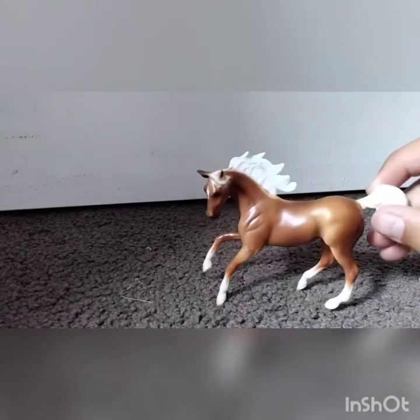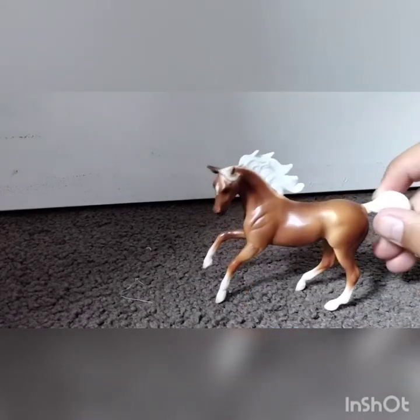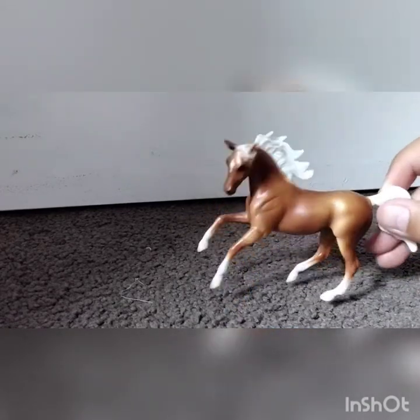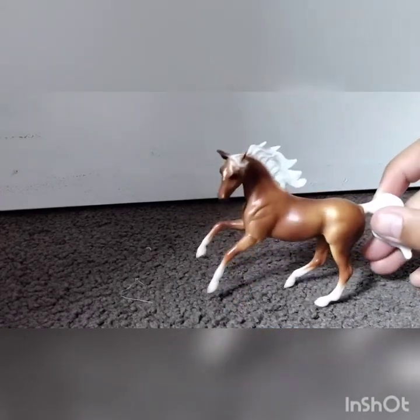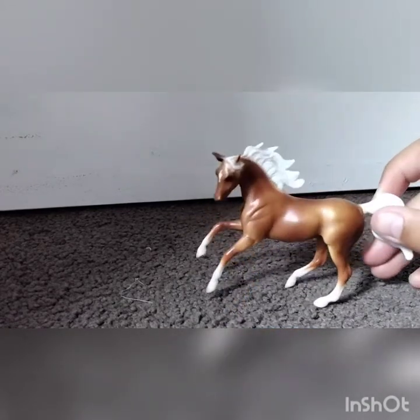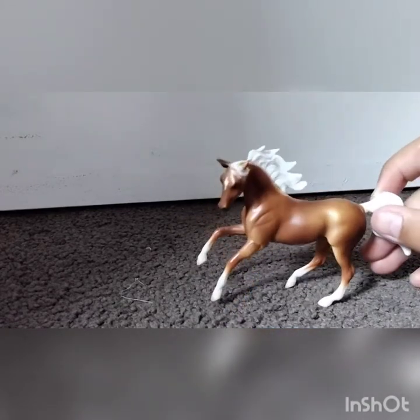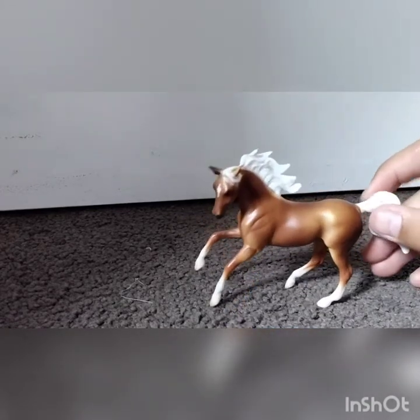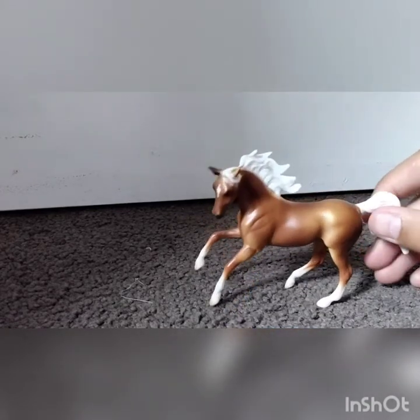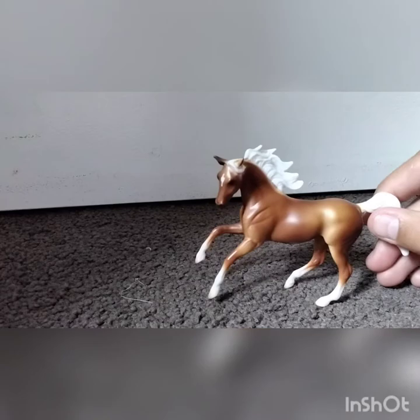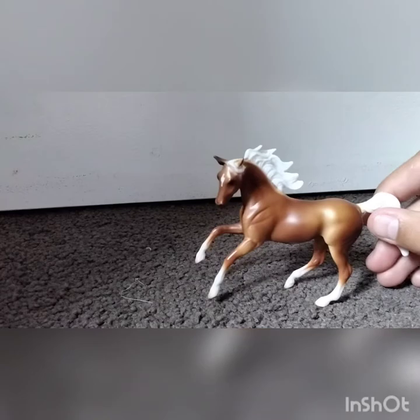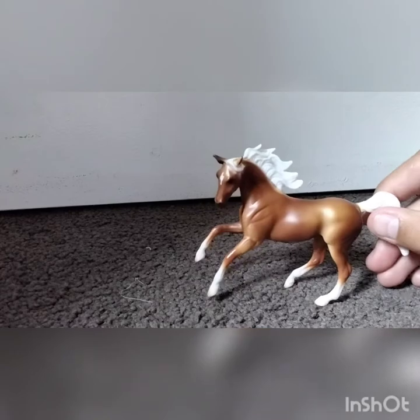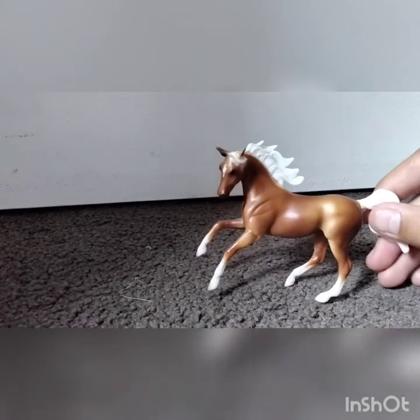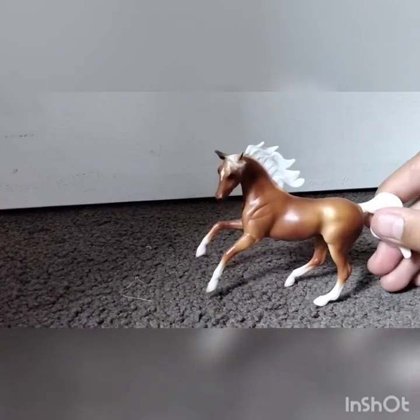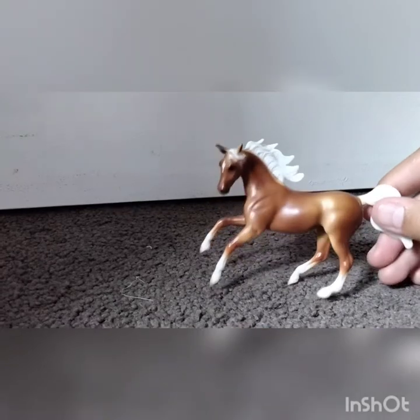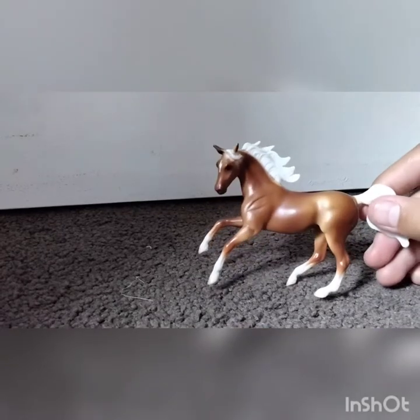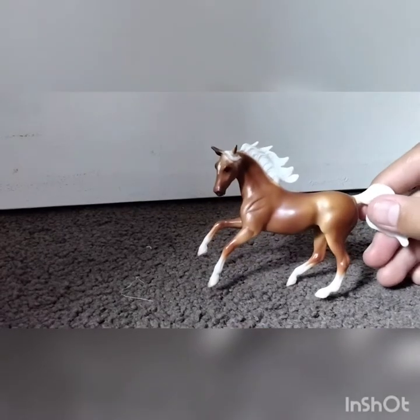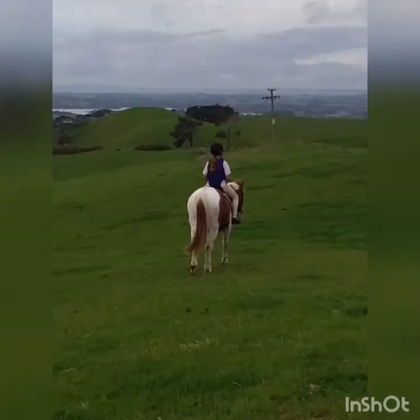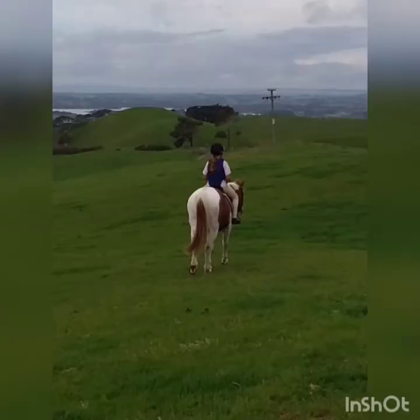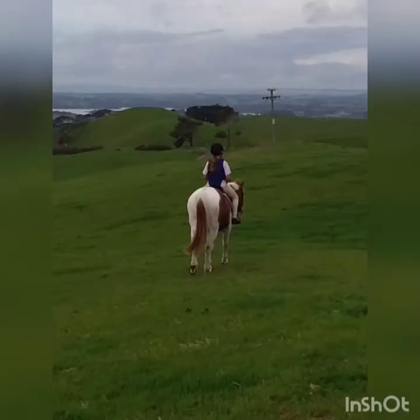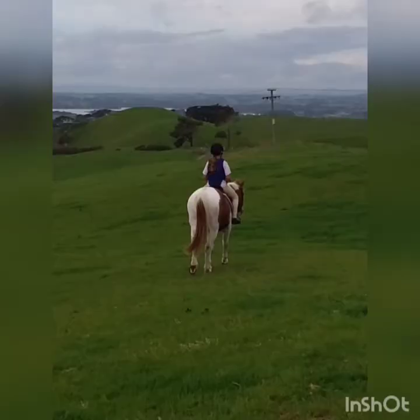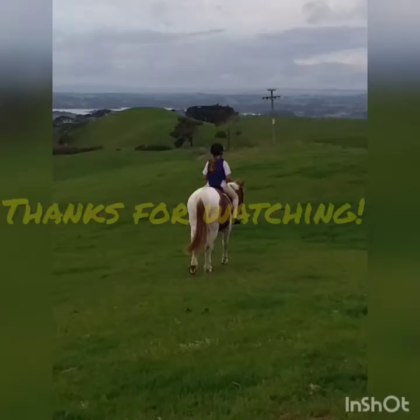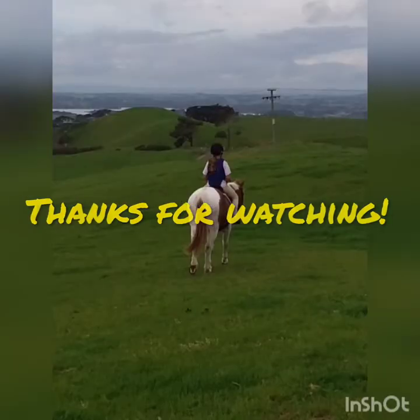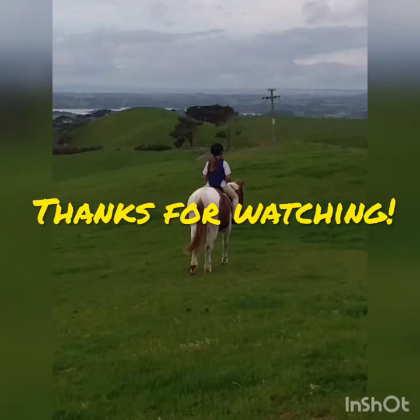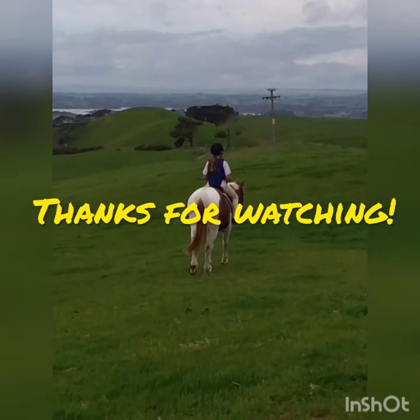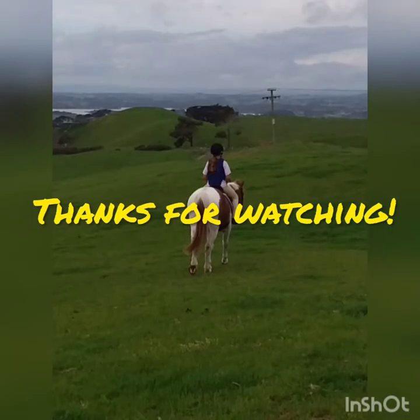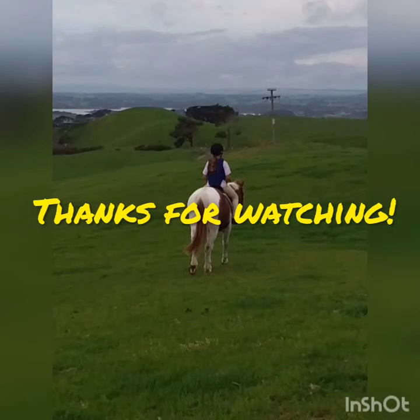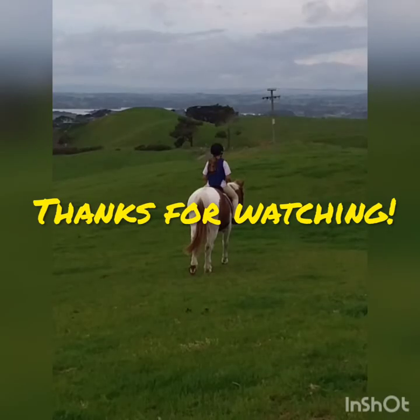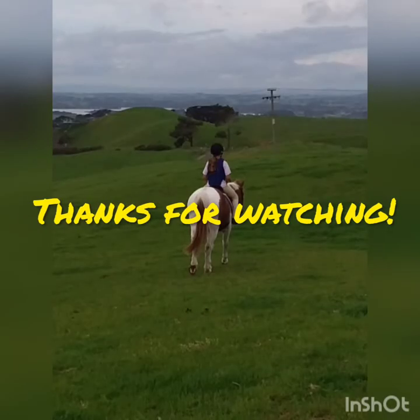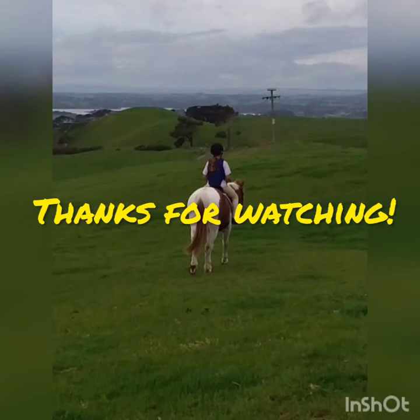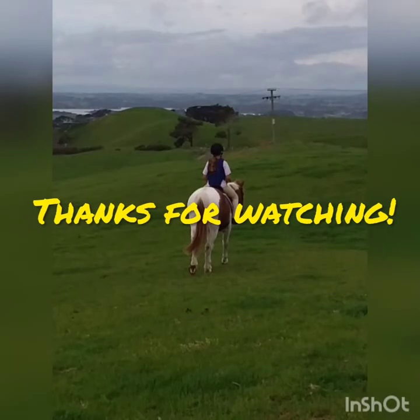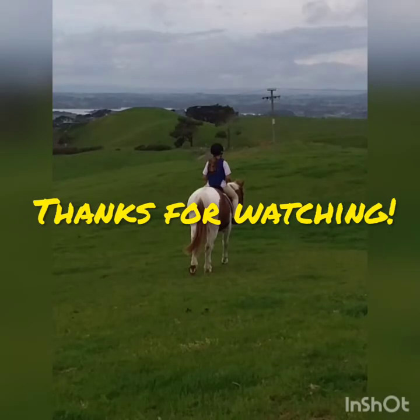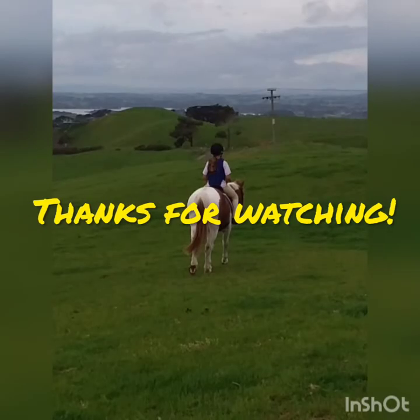Bye guys! Thank you for watching. Bye, guys!